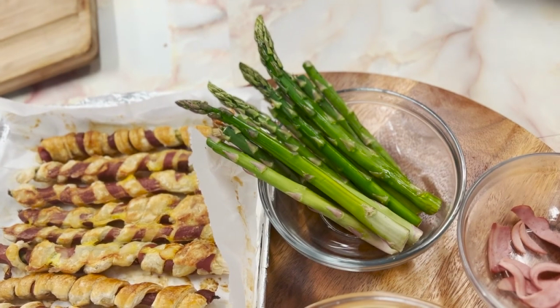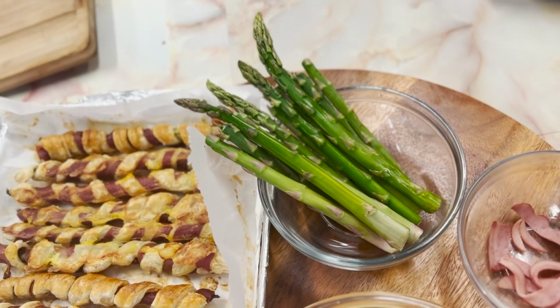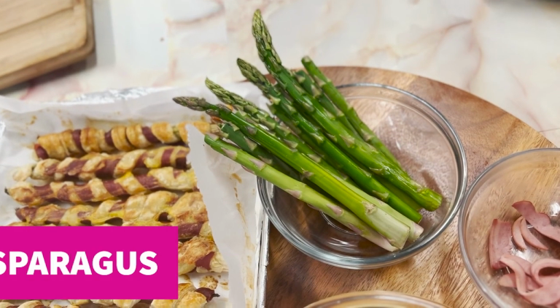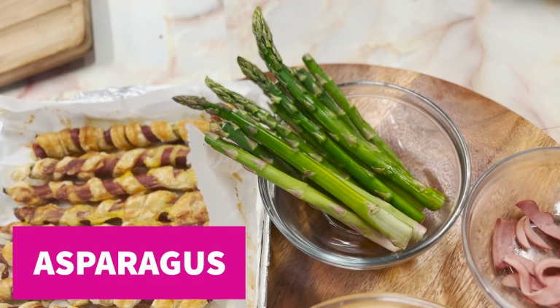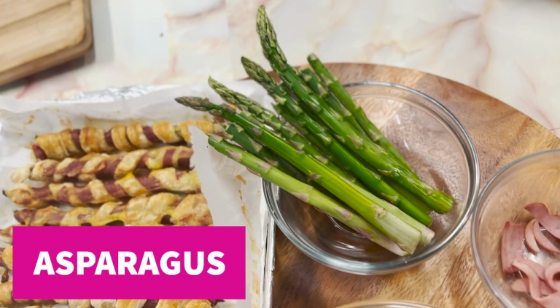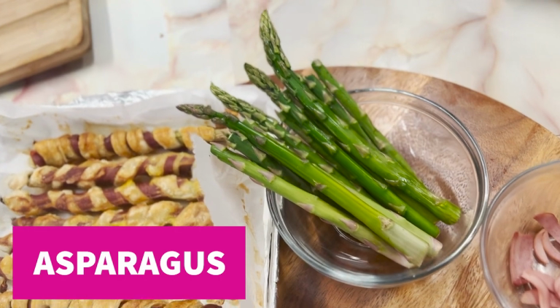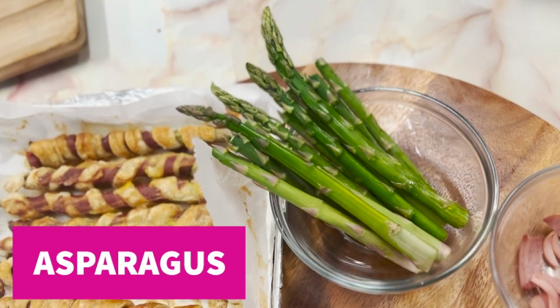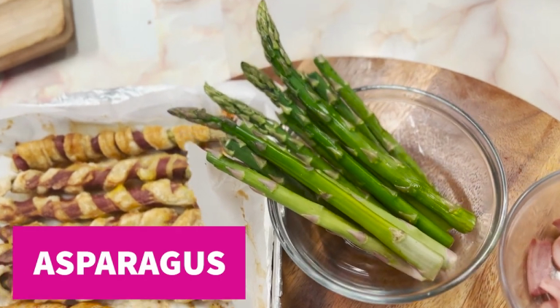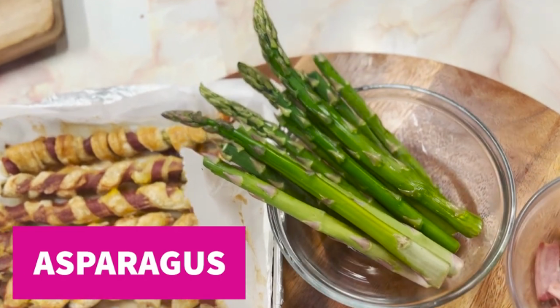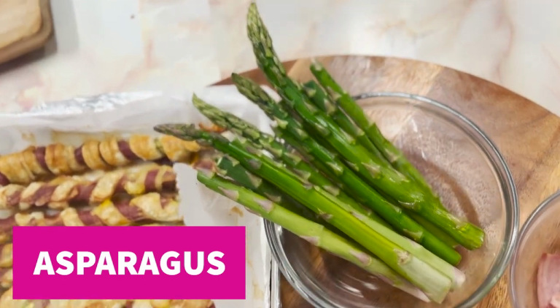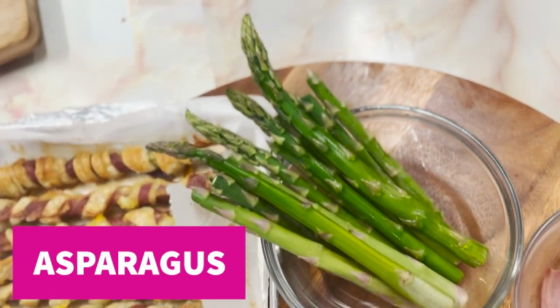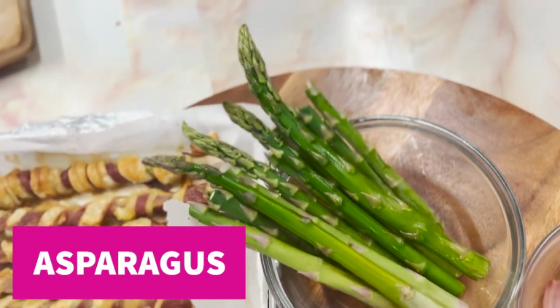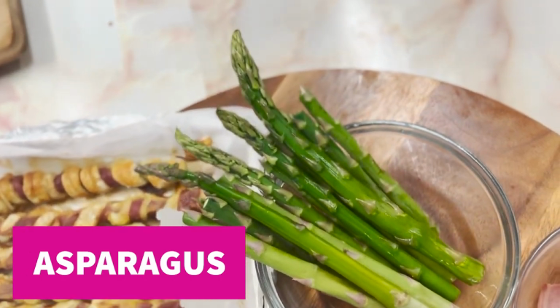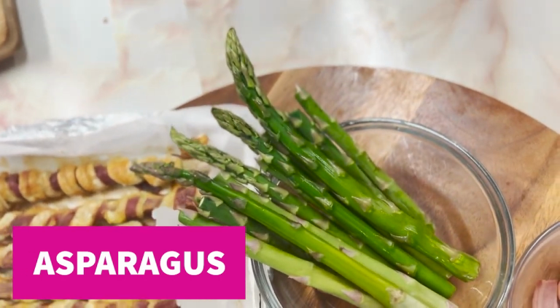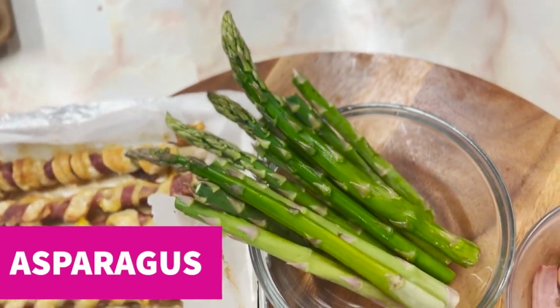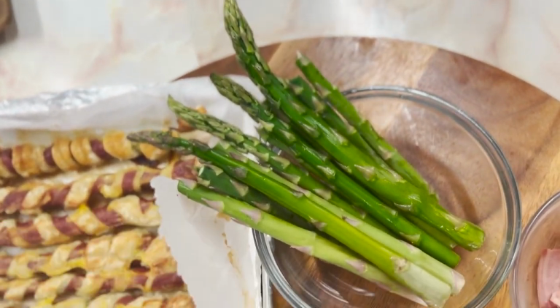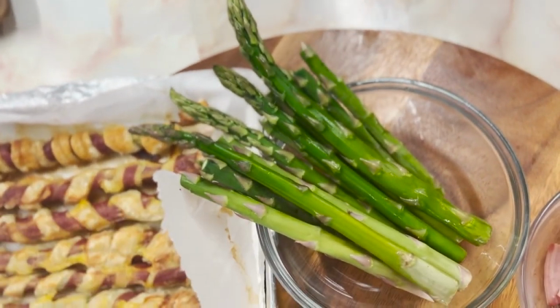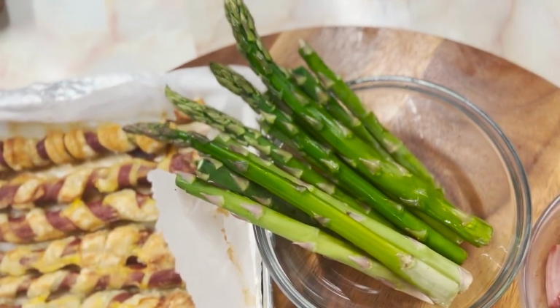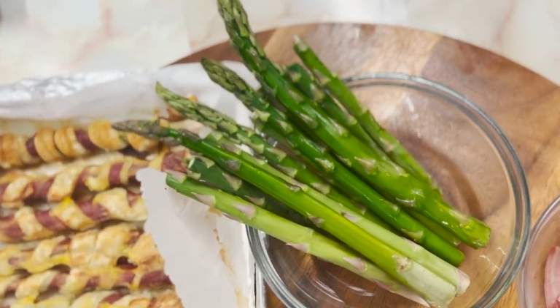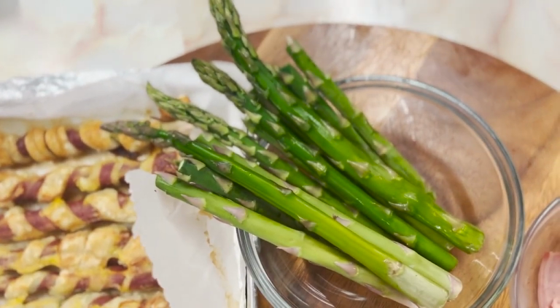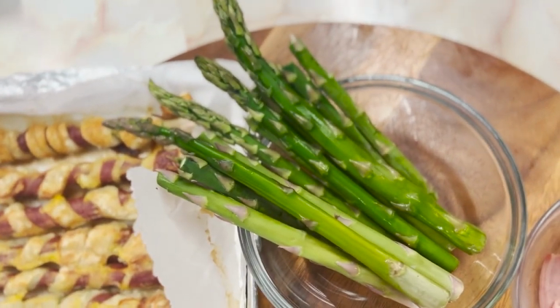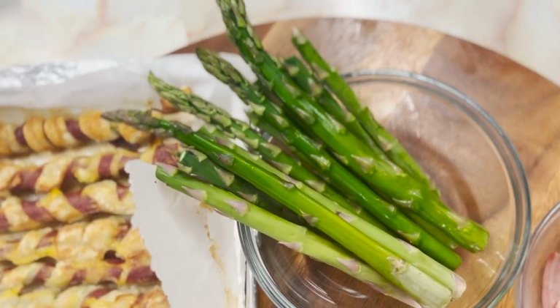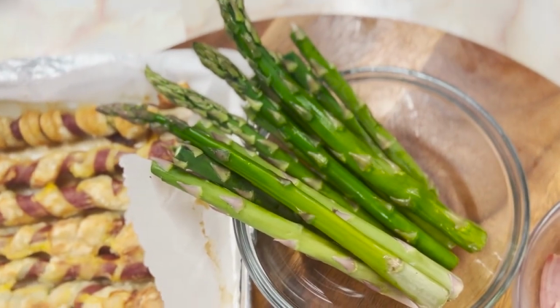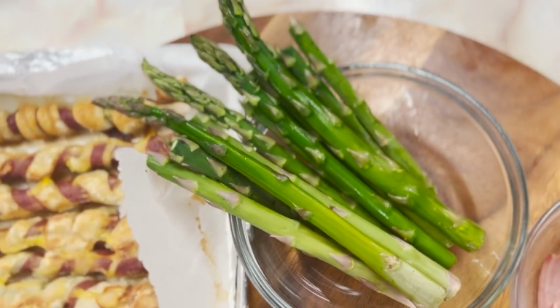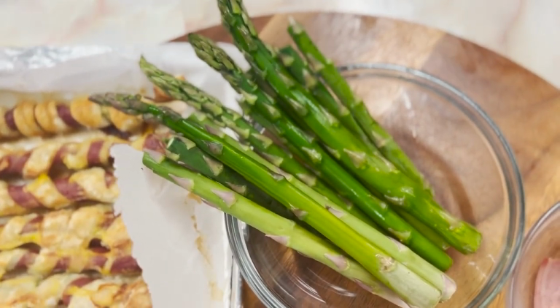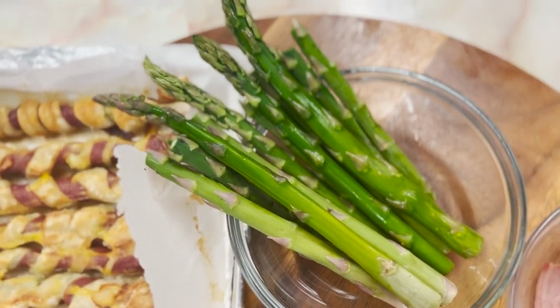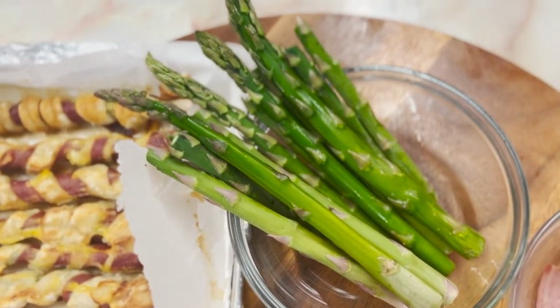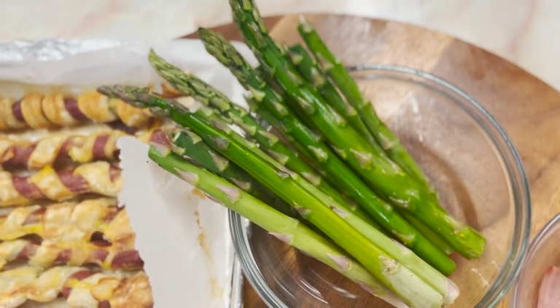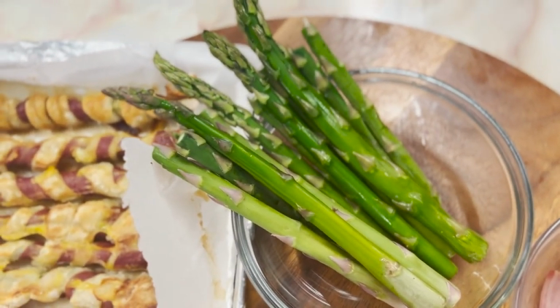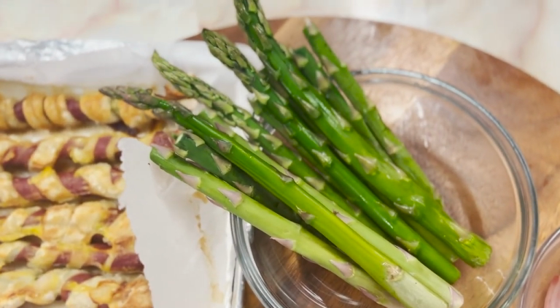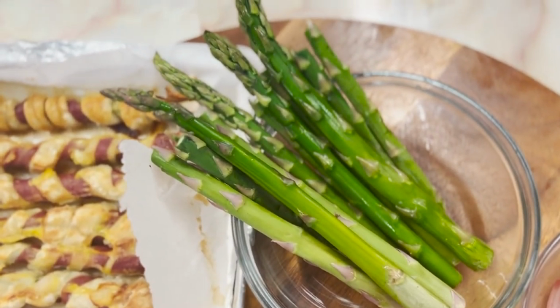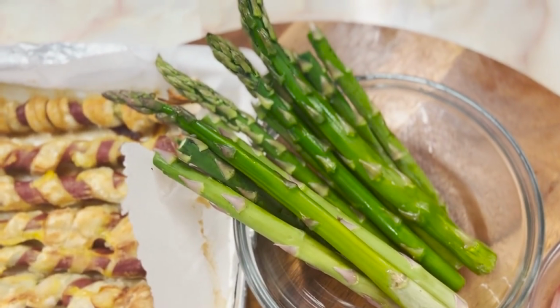Asparagus vitamins: A, C, E, K, calcium, folic acid, iron, potassium, and thiamine.